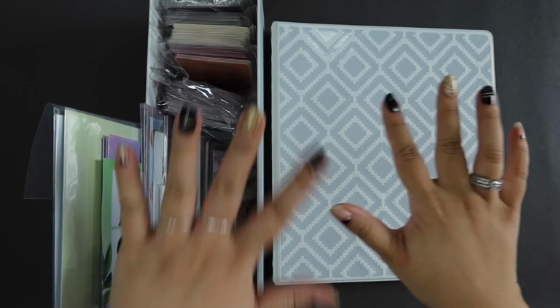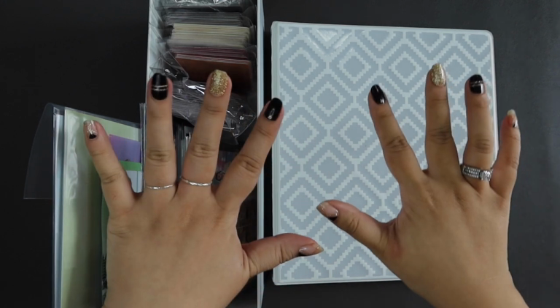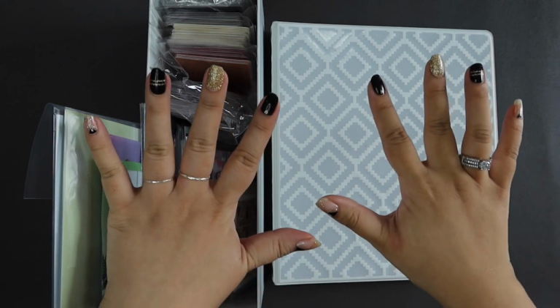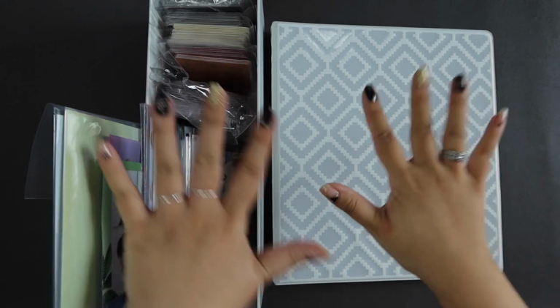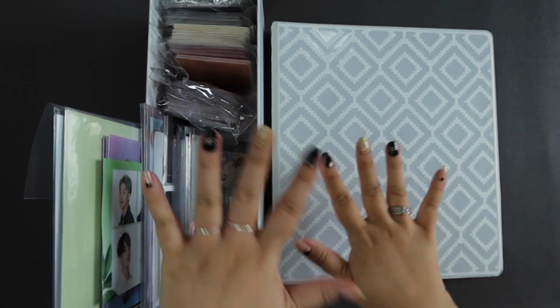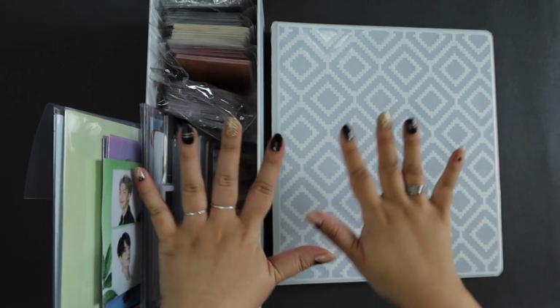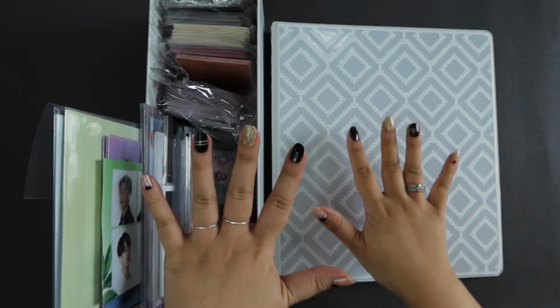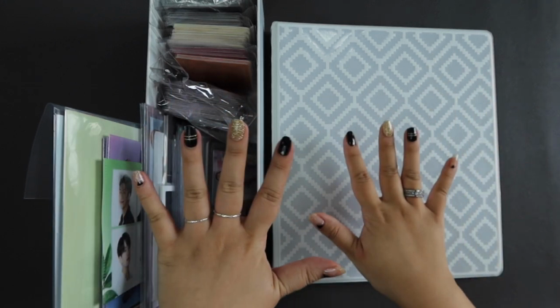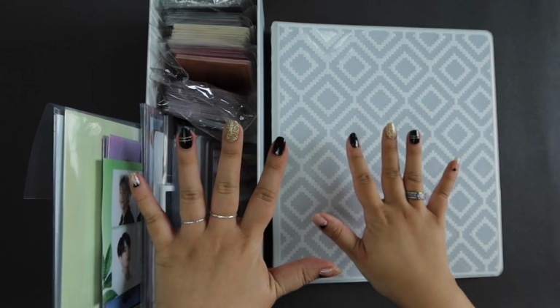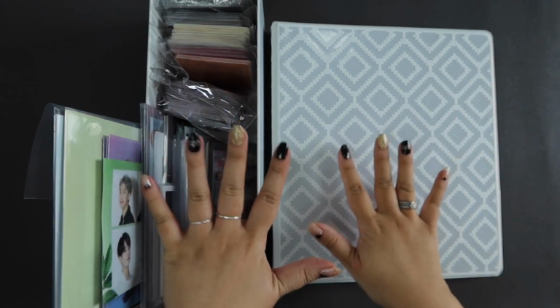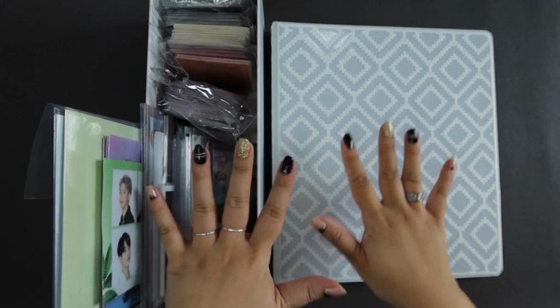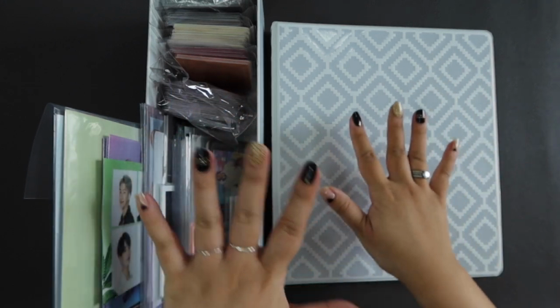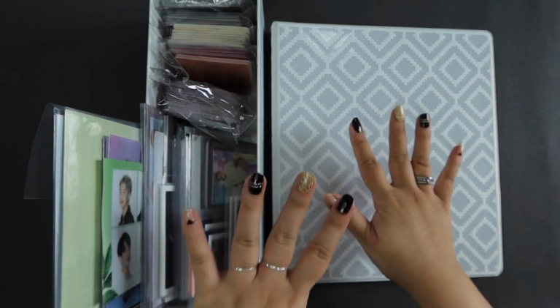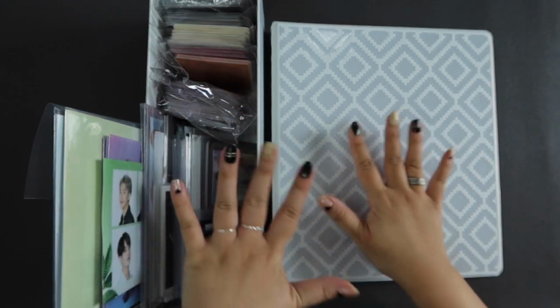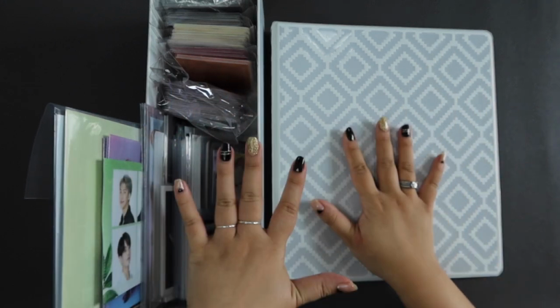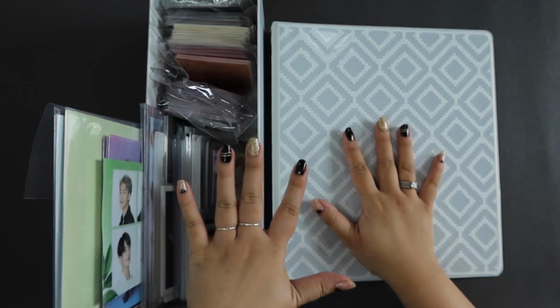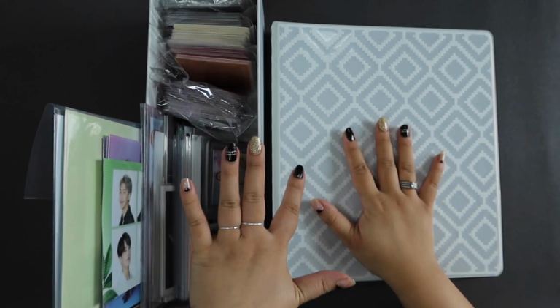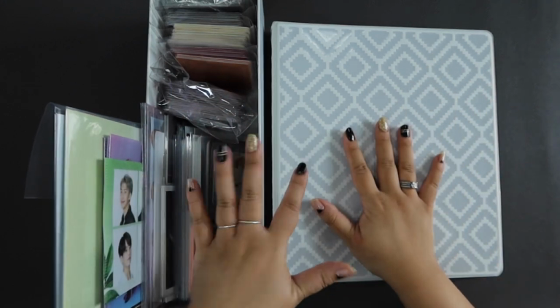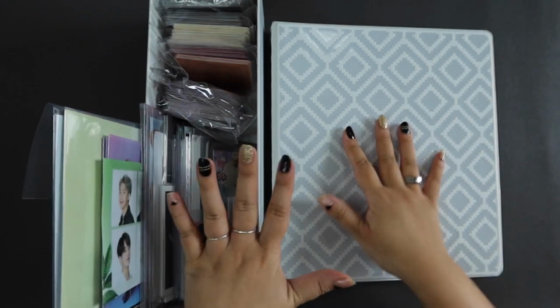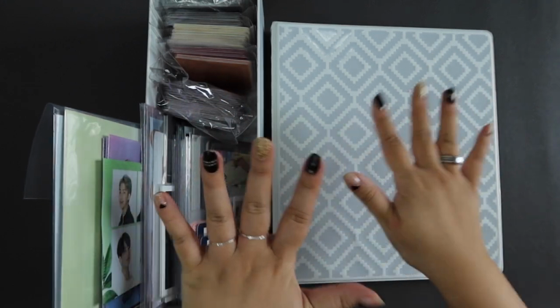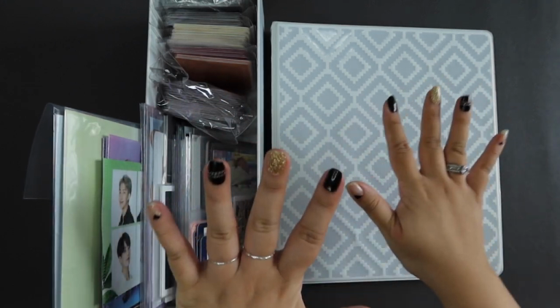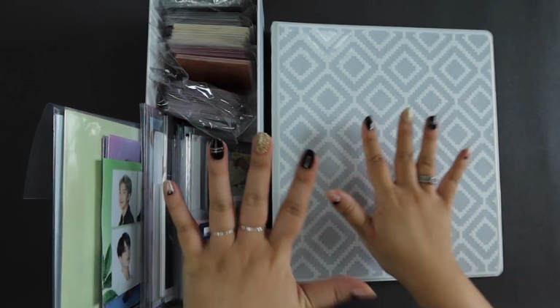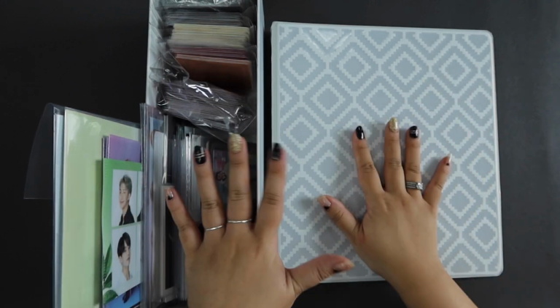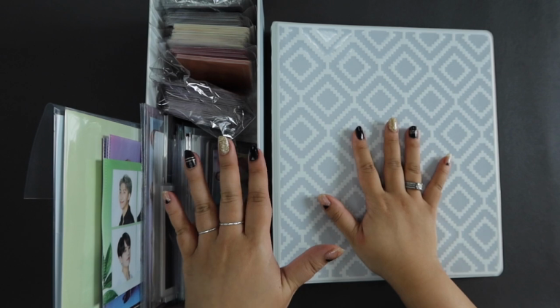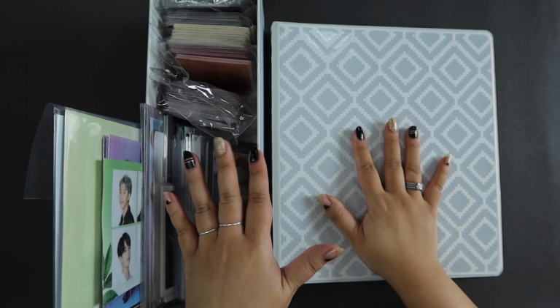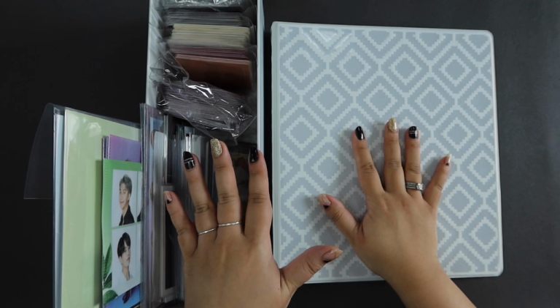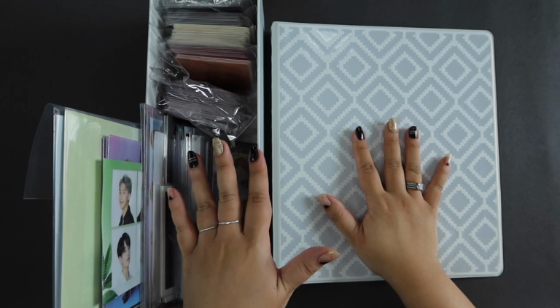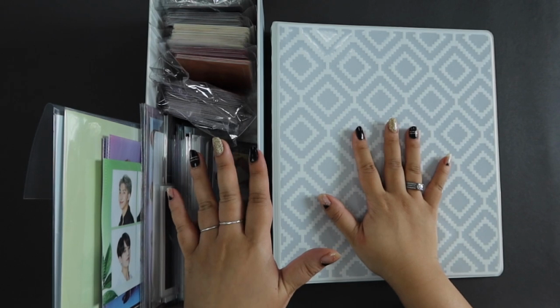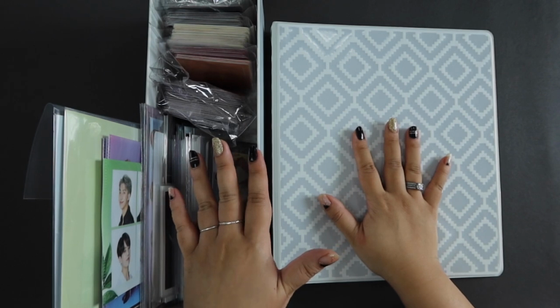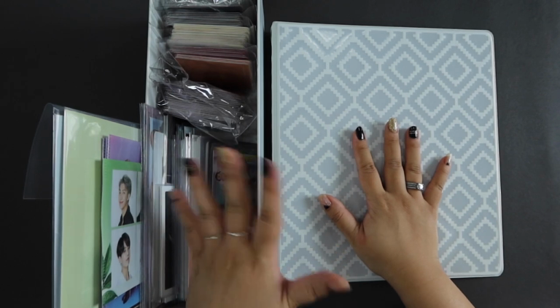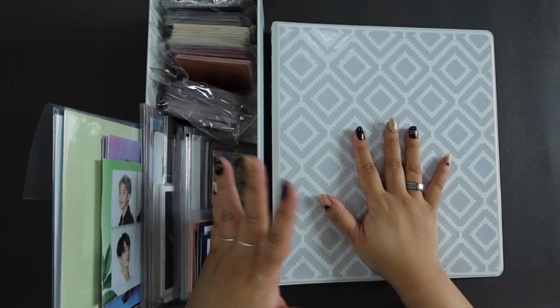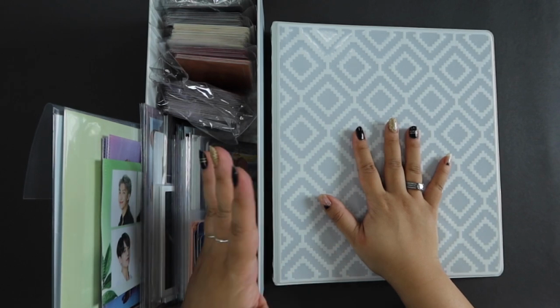Annyeong! This is Nuna Army. So today we'll be setting up my BTS photocard binder.